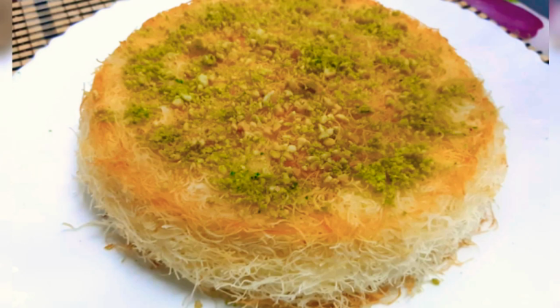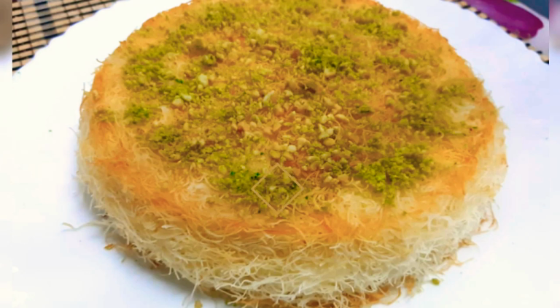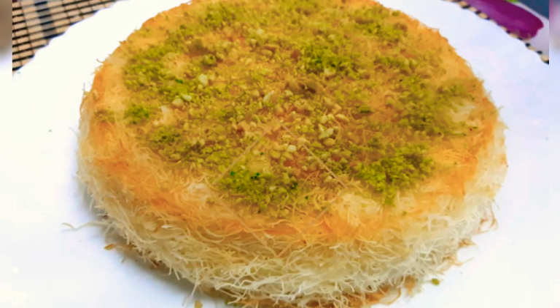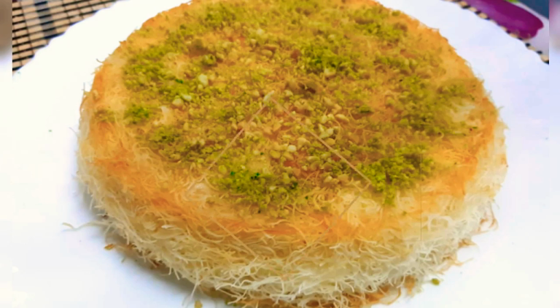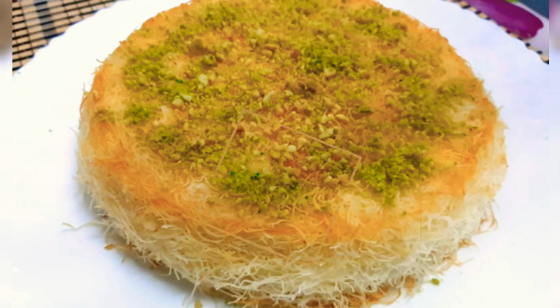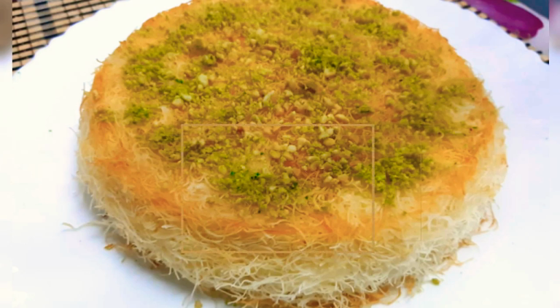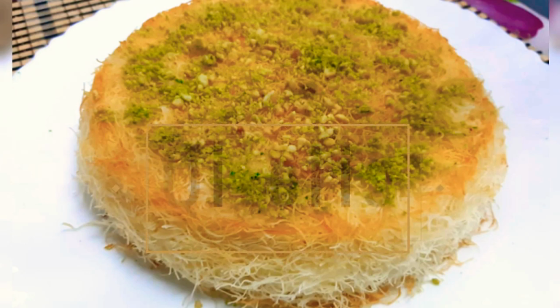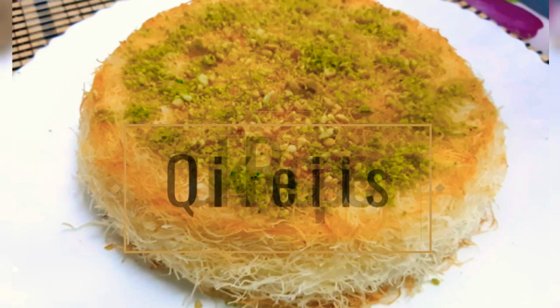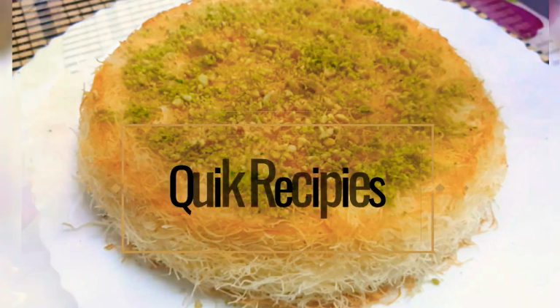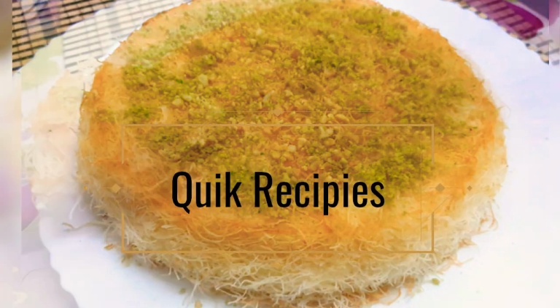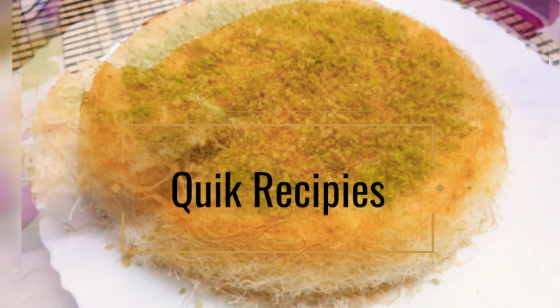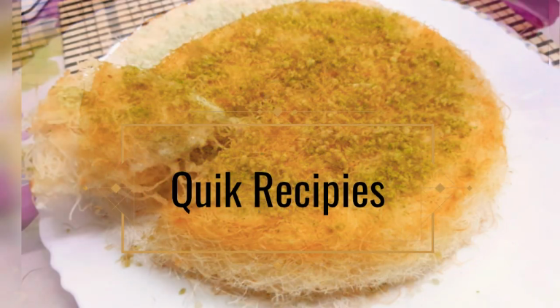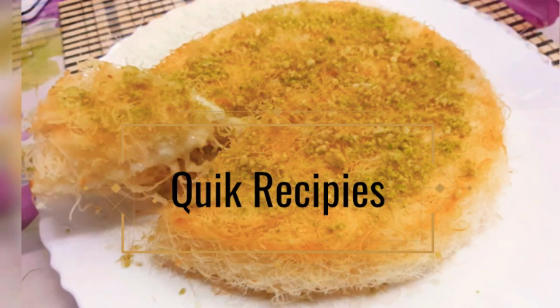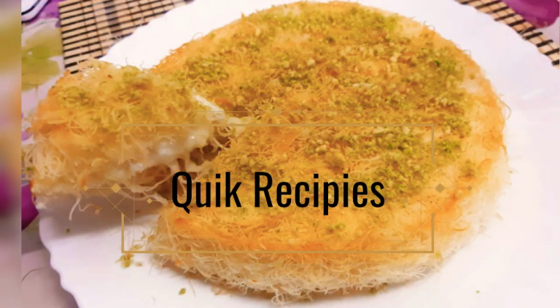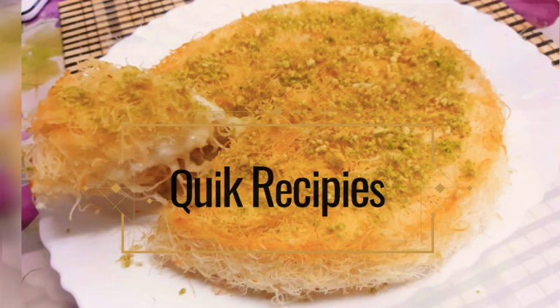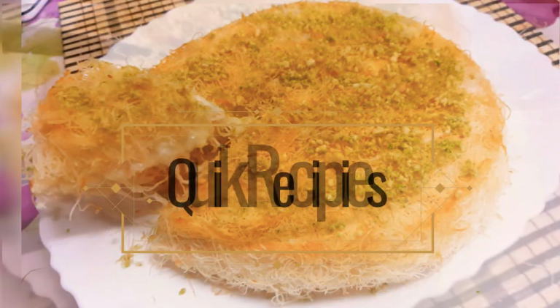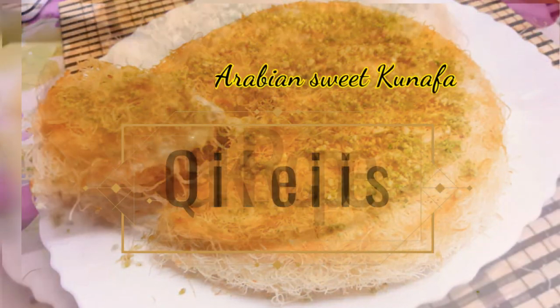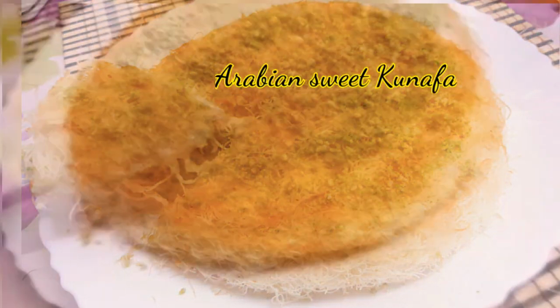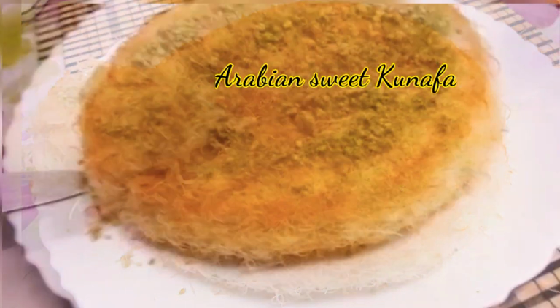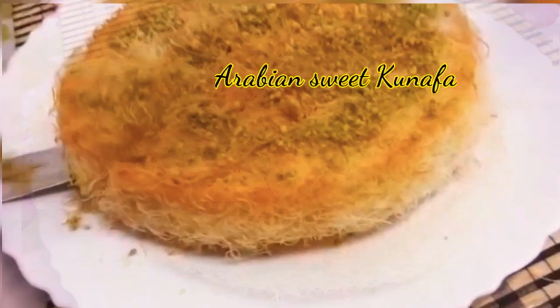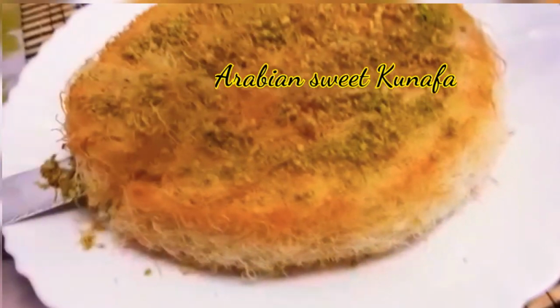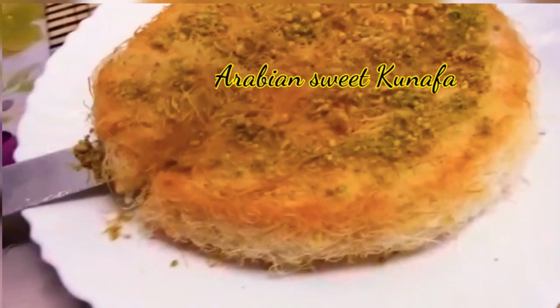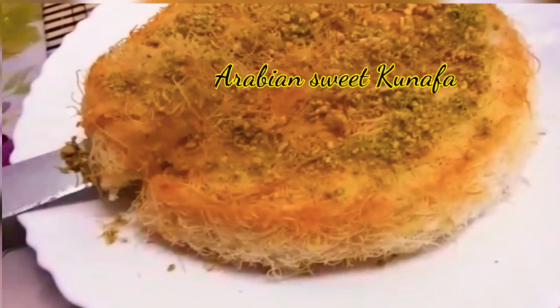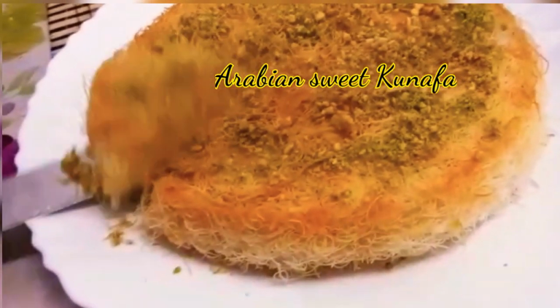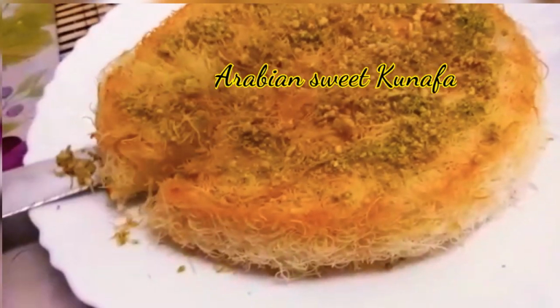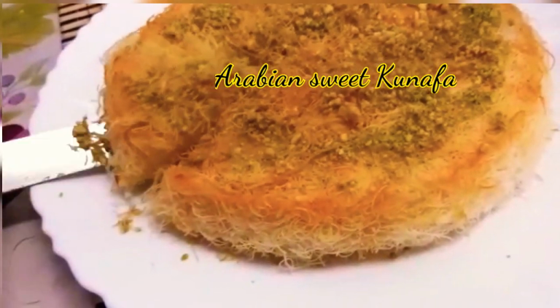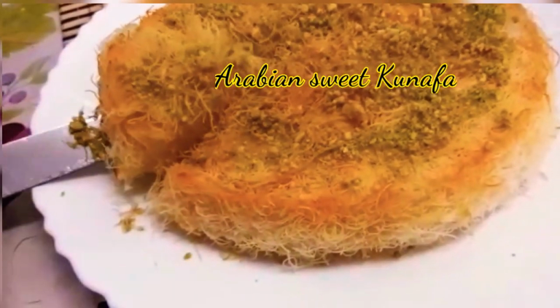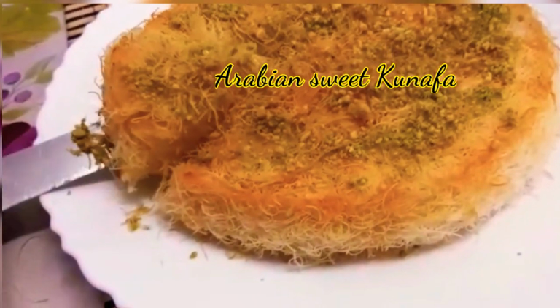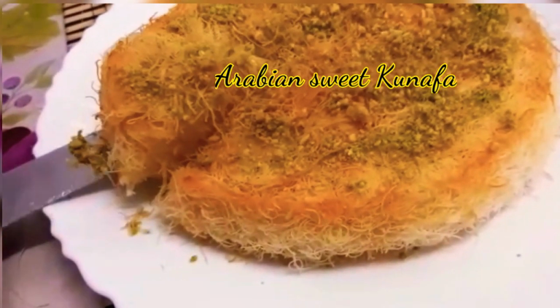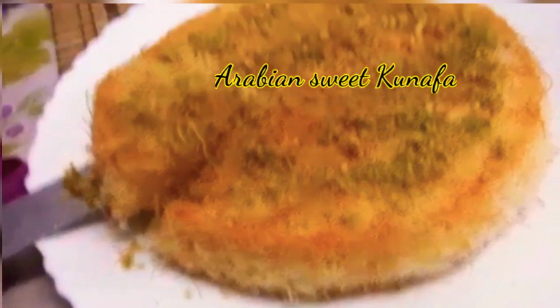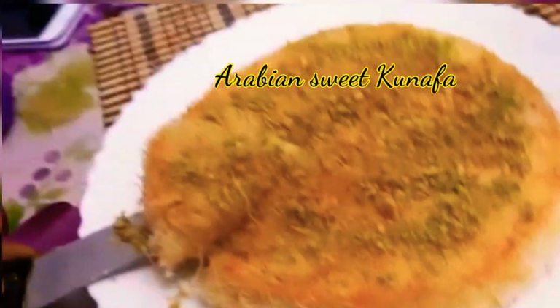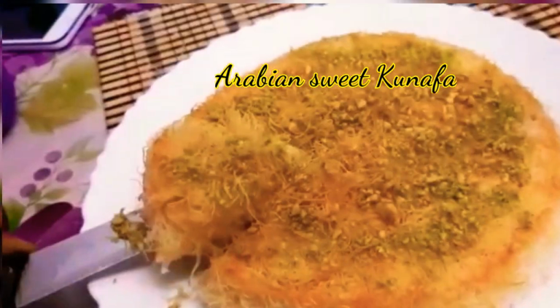Hi Friends! Welcome to Quick Recipes! We are going to make a simple Arabic recipe.